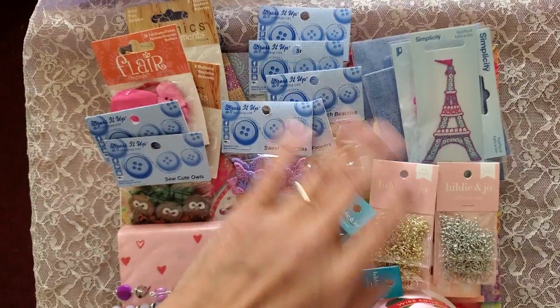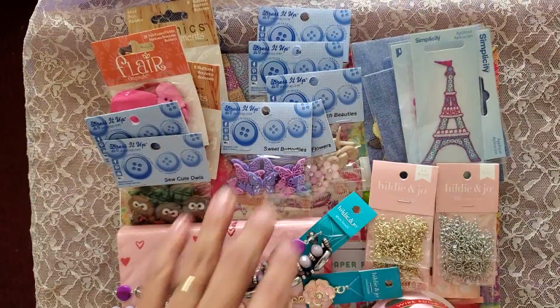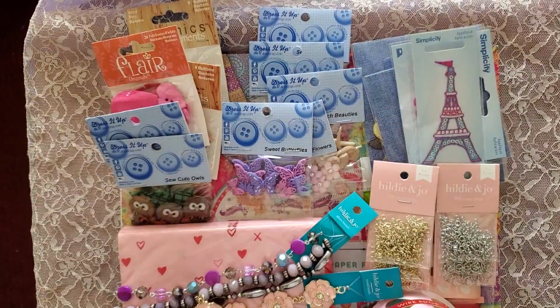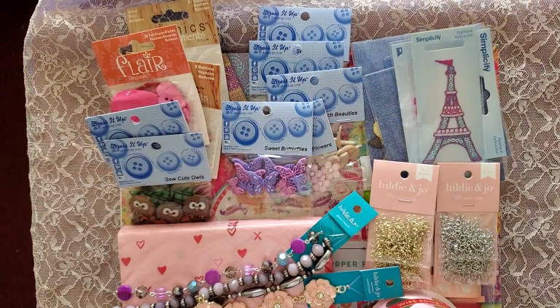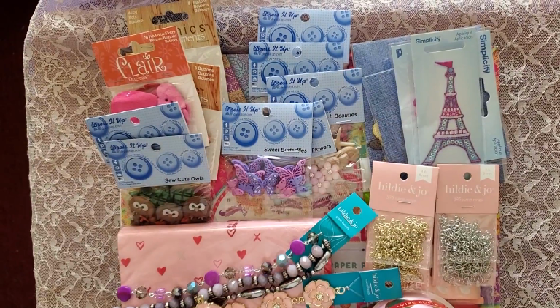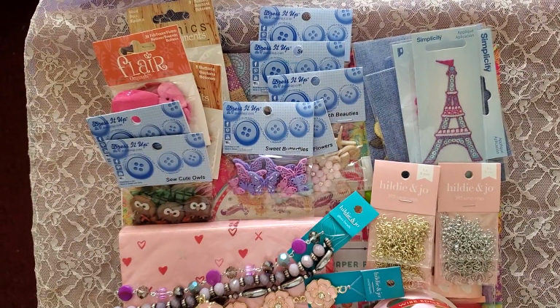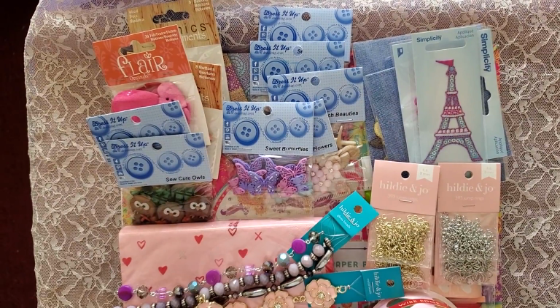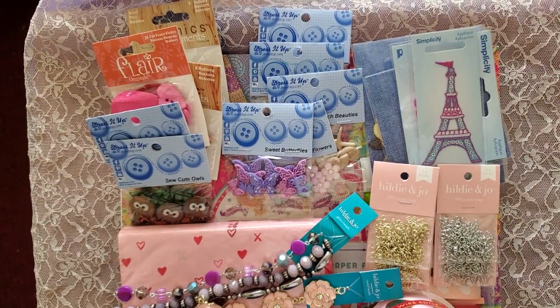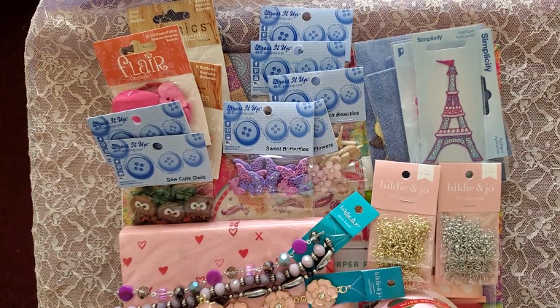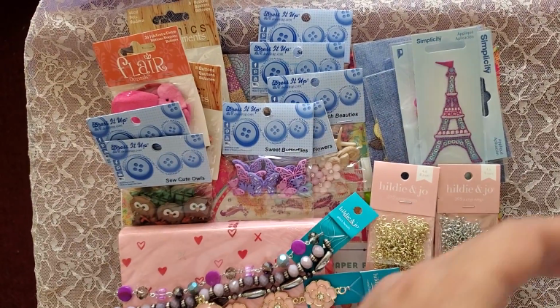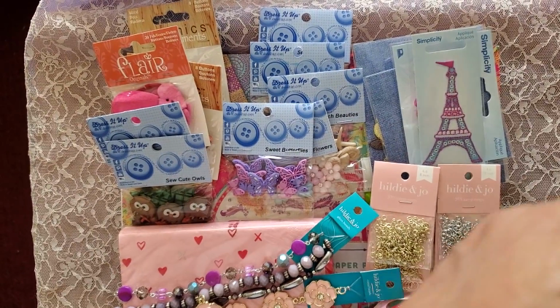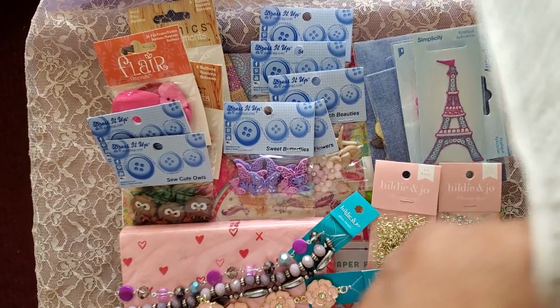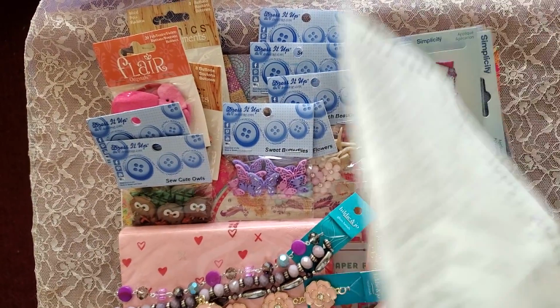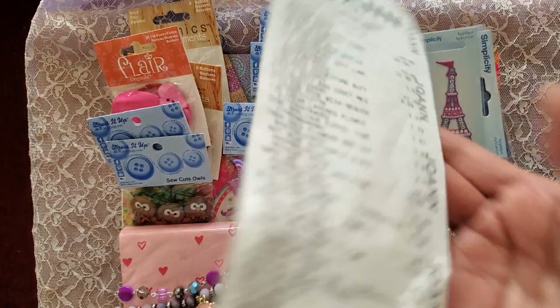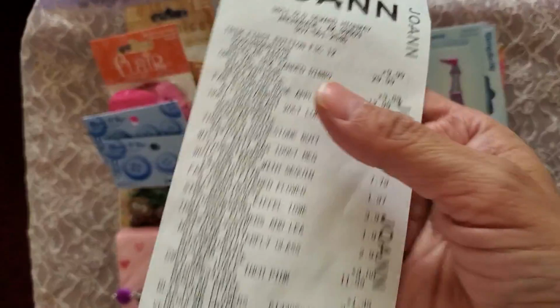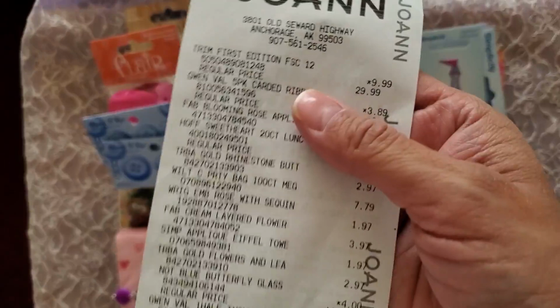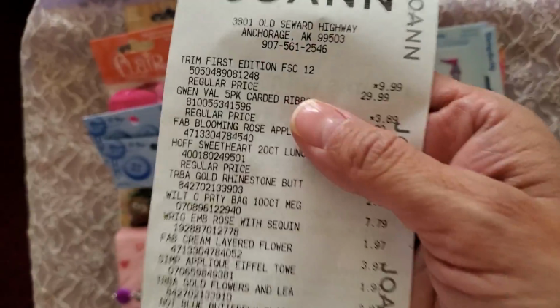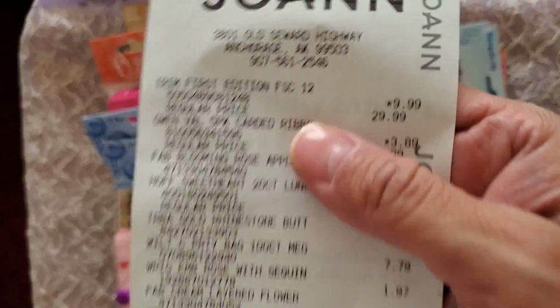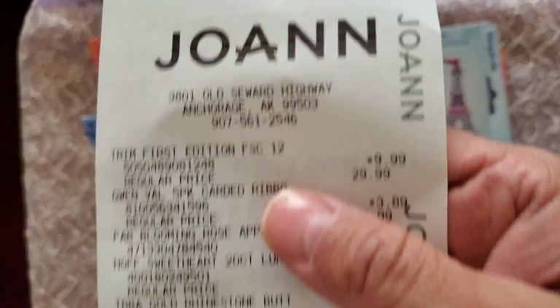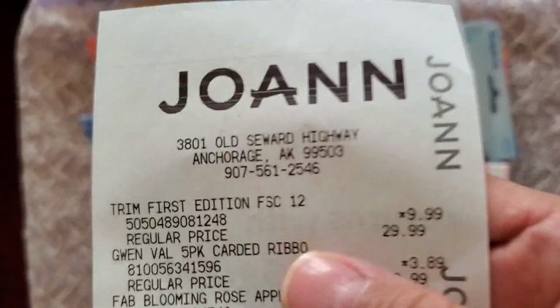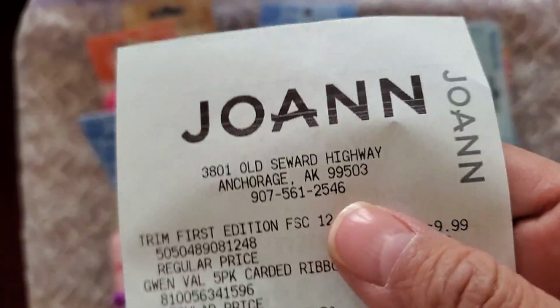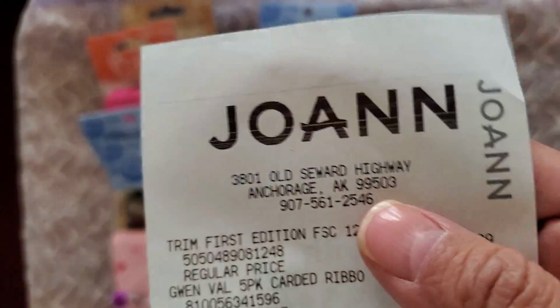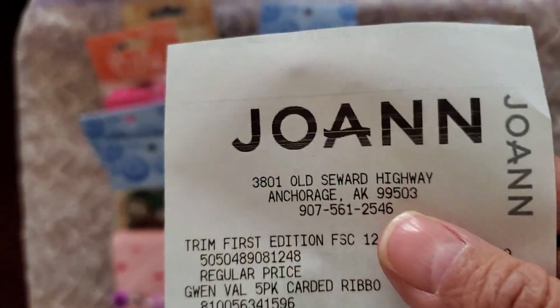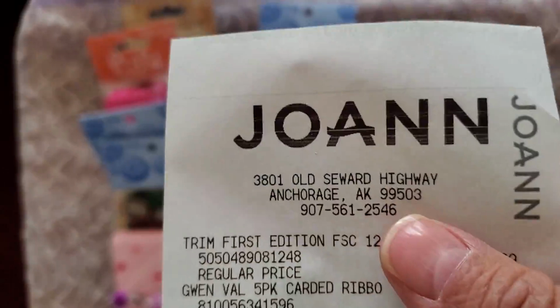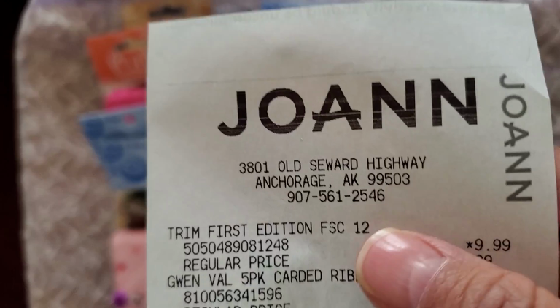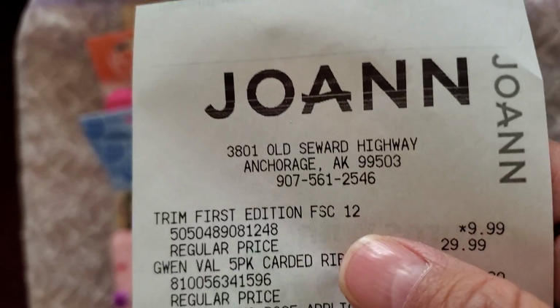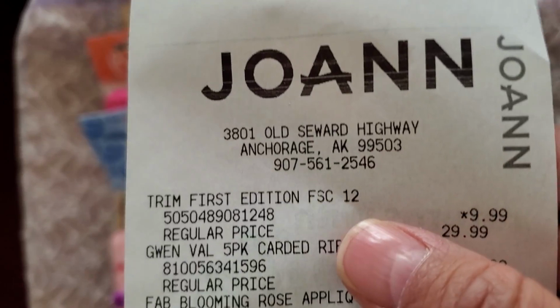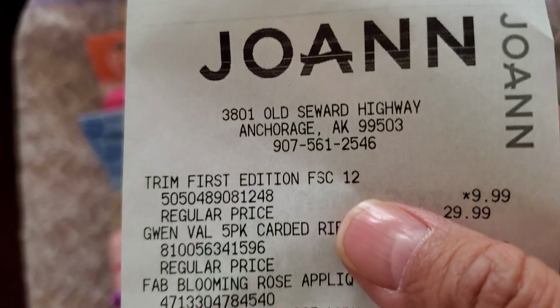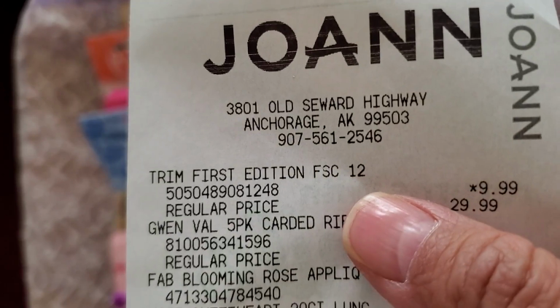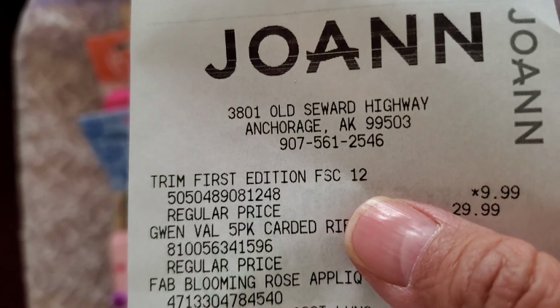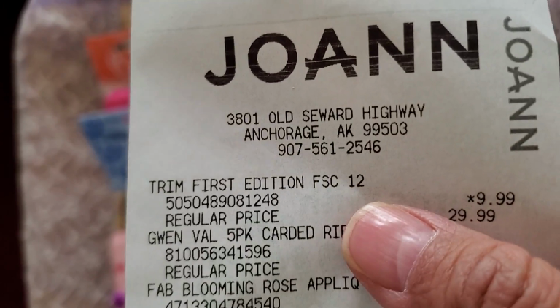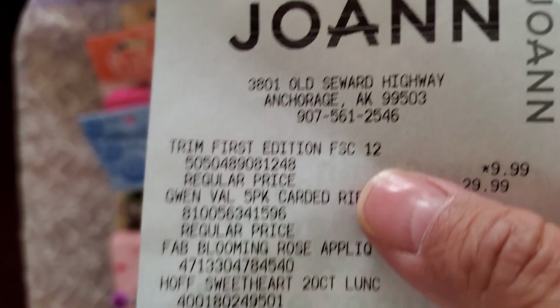Hello all, Julia Satterwhite here, and I'm coming to you today with a Joanne haul.